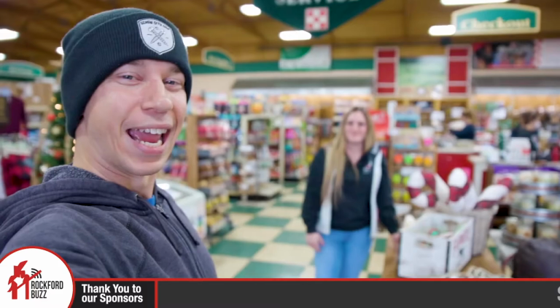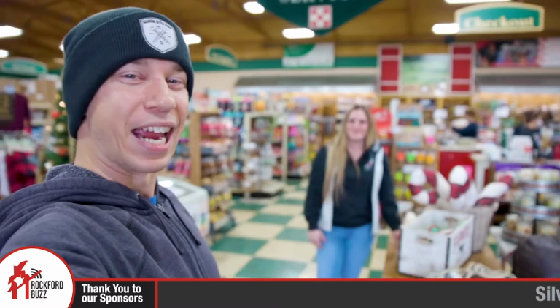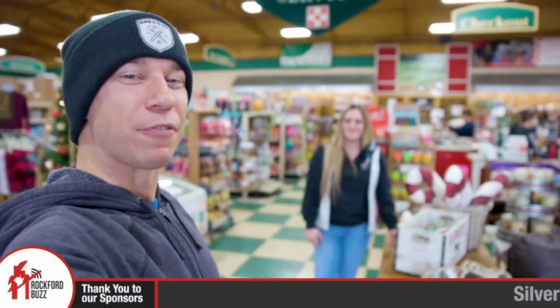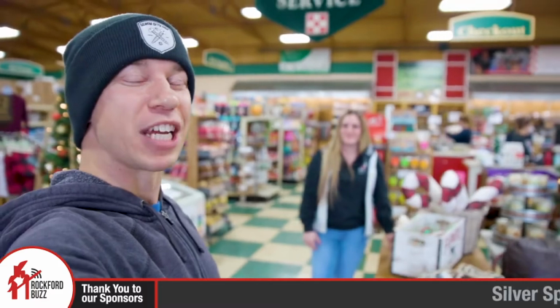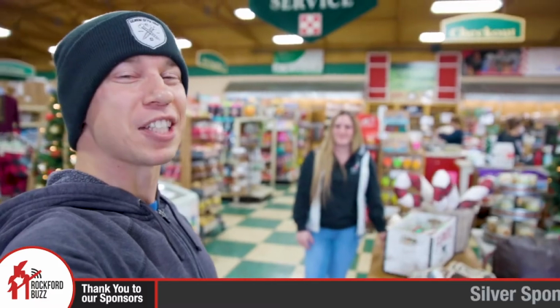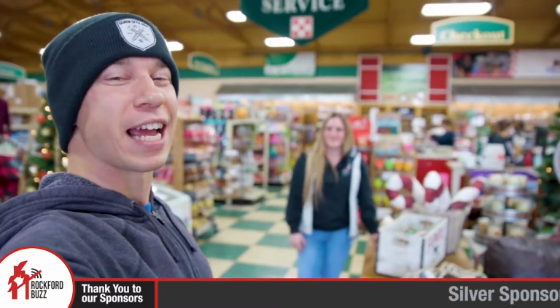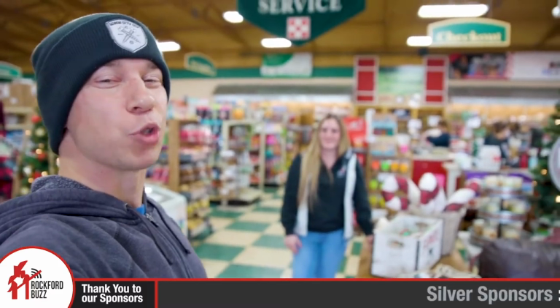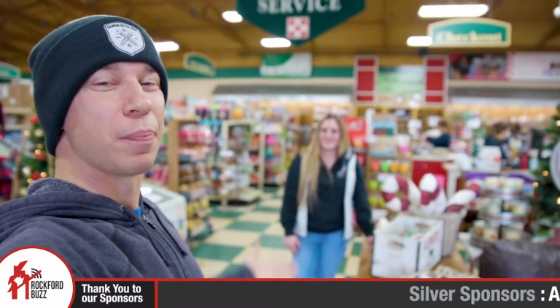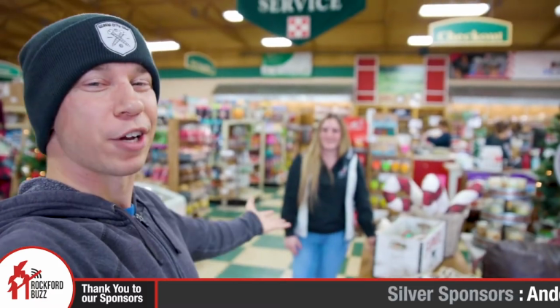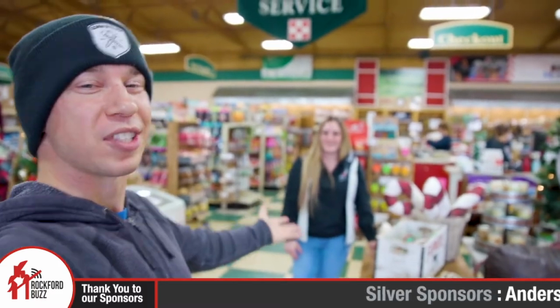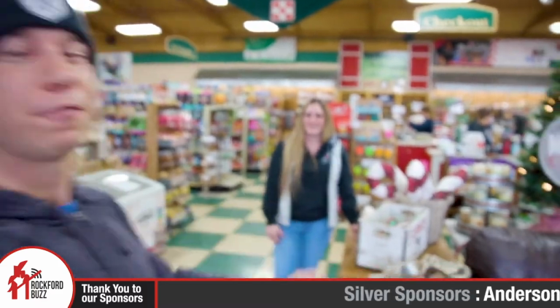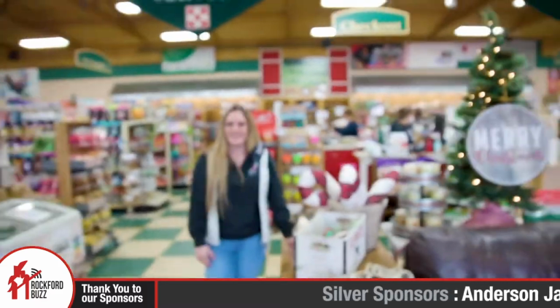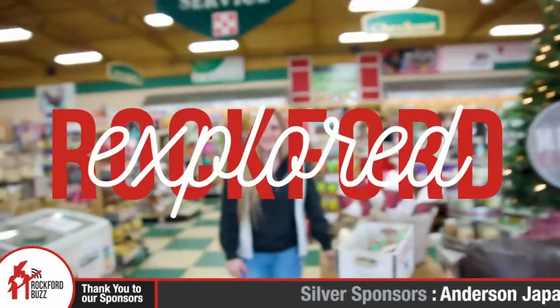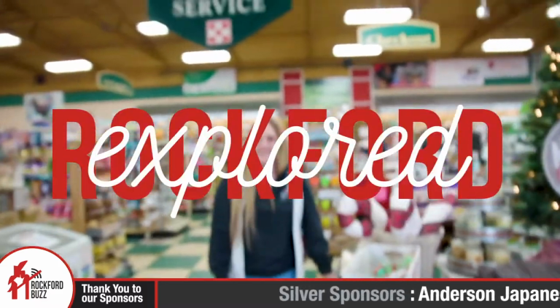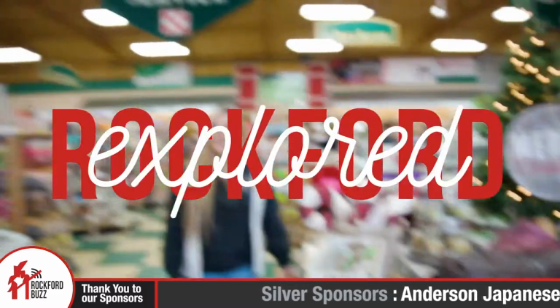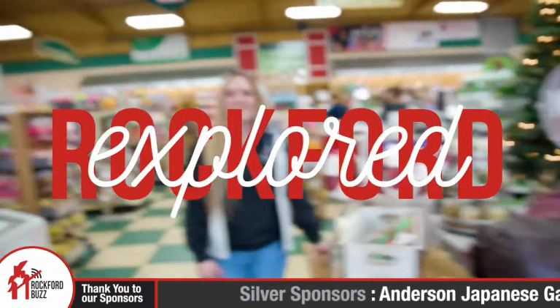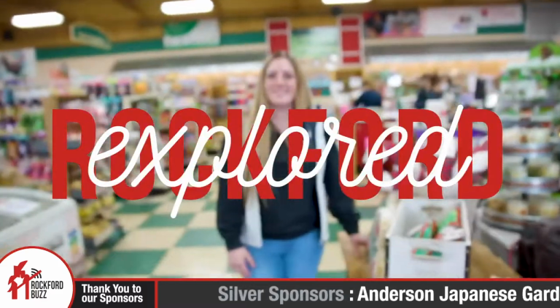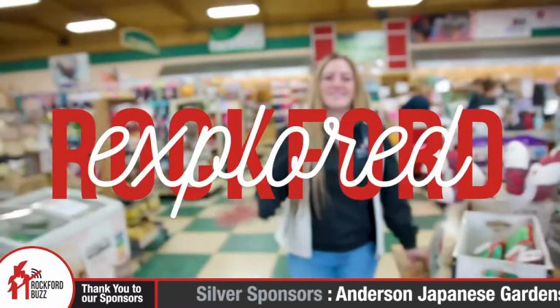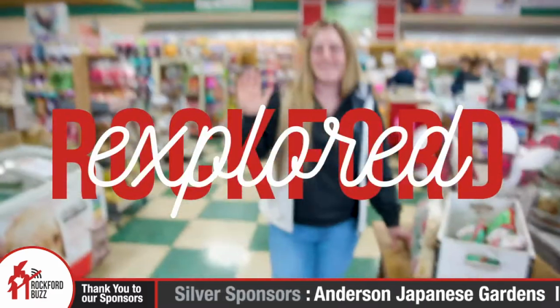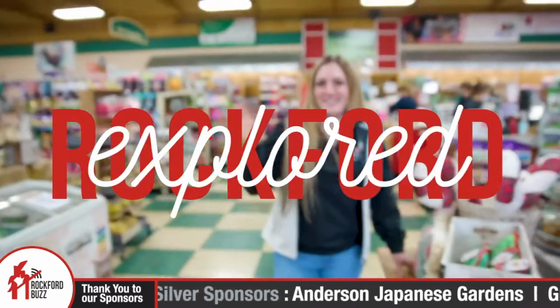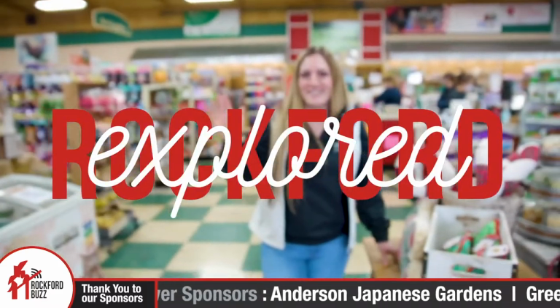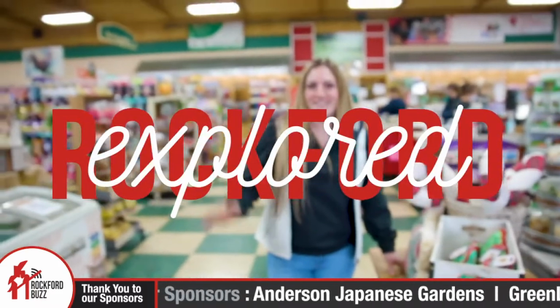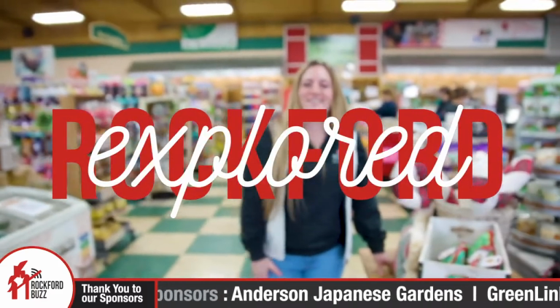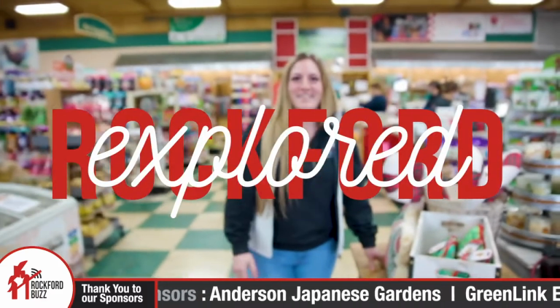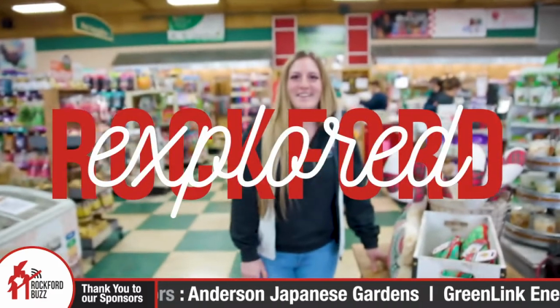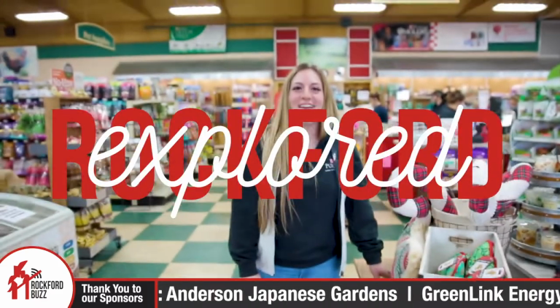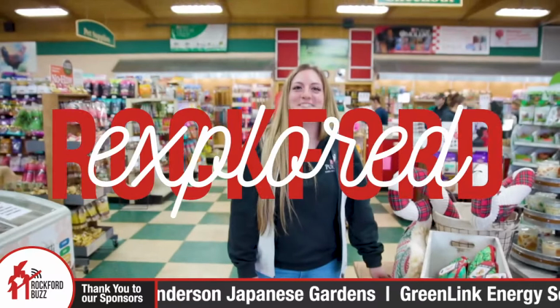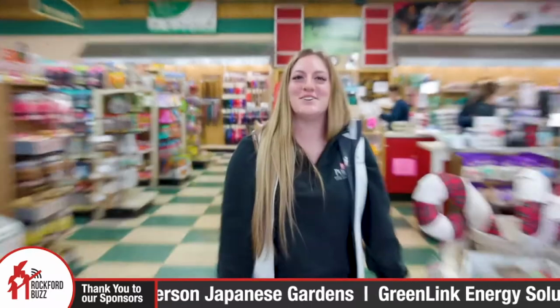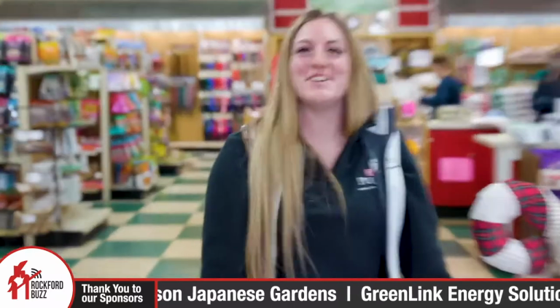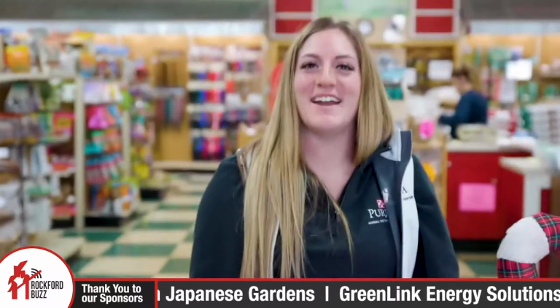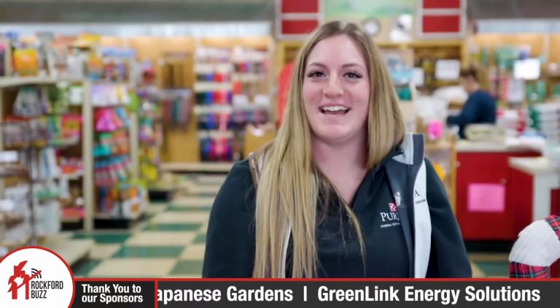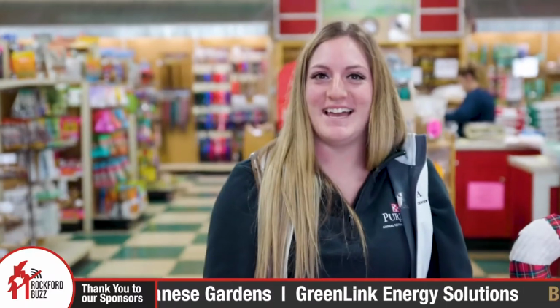Hey, Rockford Jake here. Today I'm joined by Kristen from Cherry Valley Feed and Supply. How's it going, Kristen? It's going great, guys.